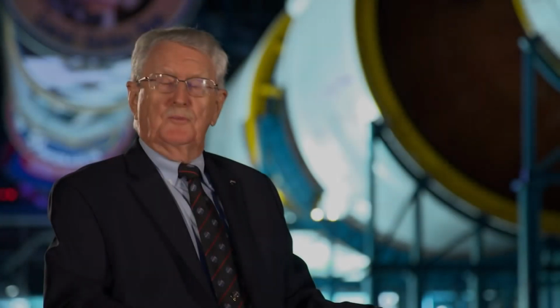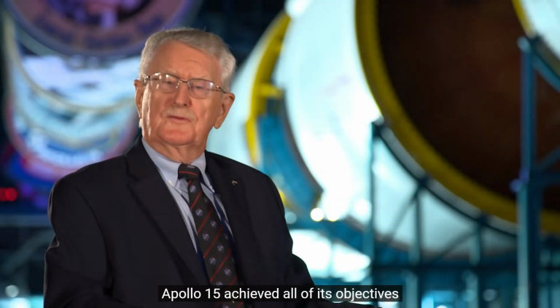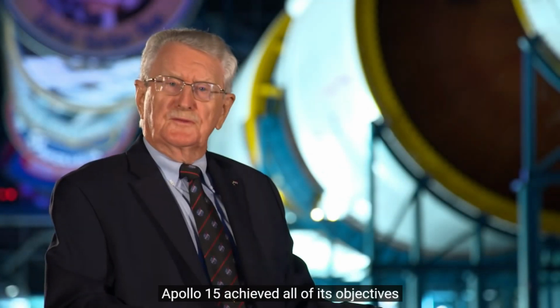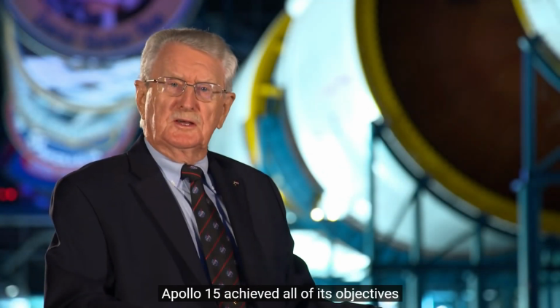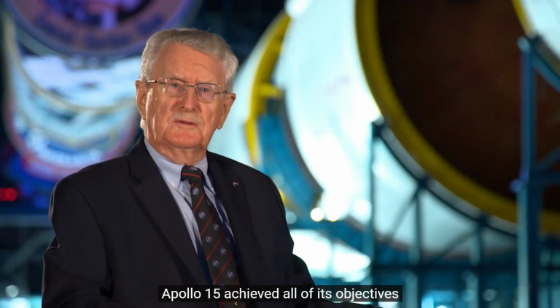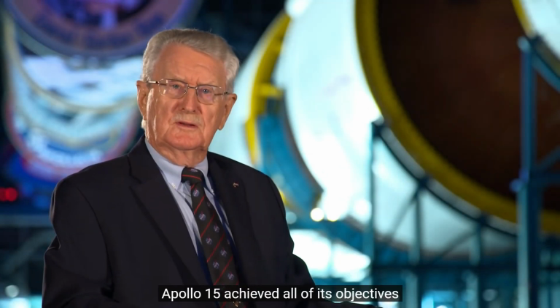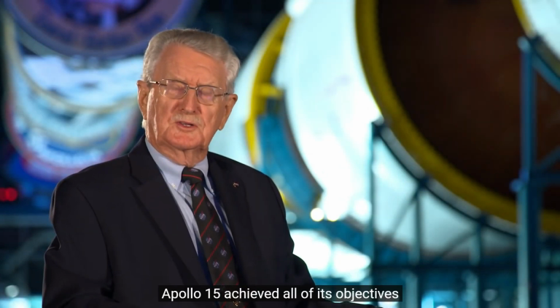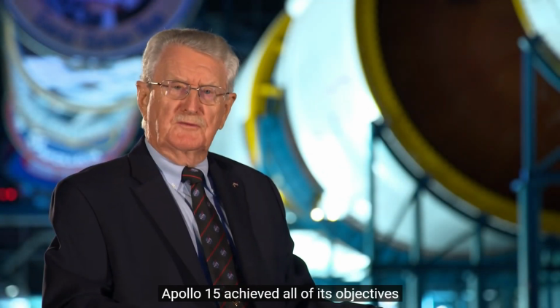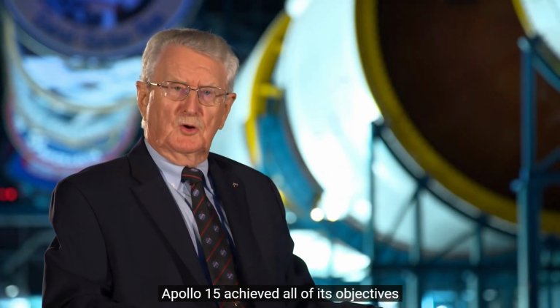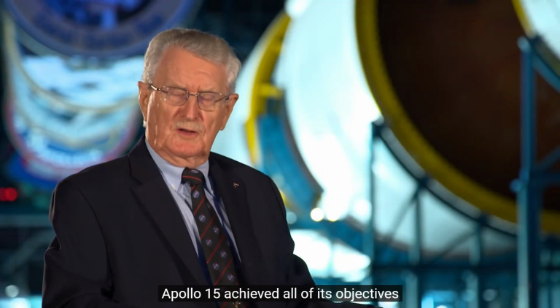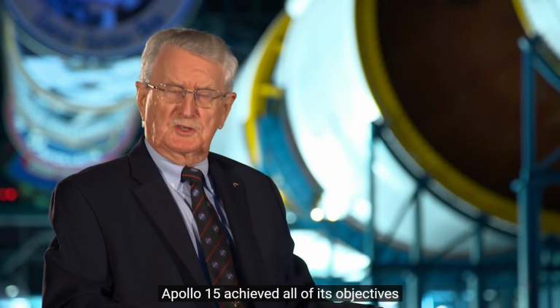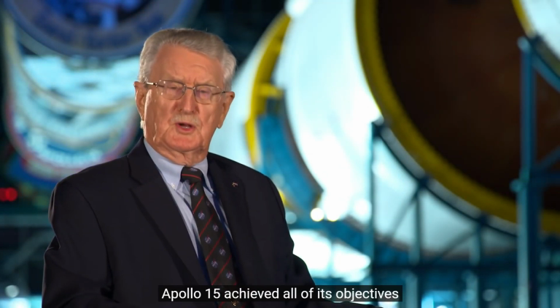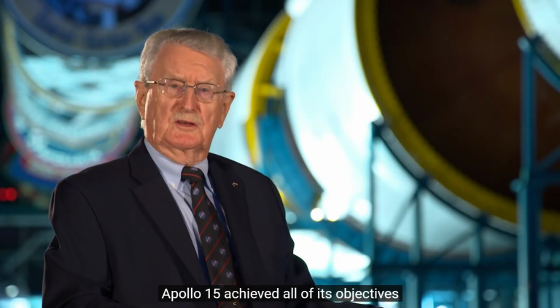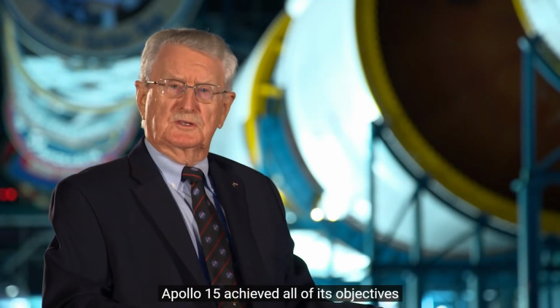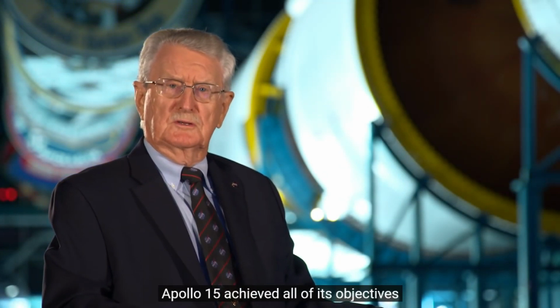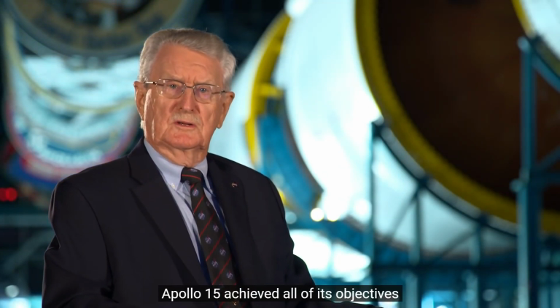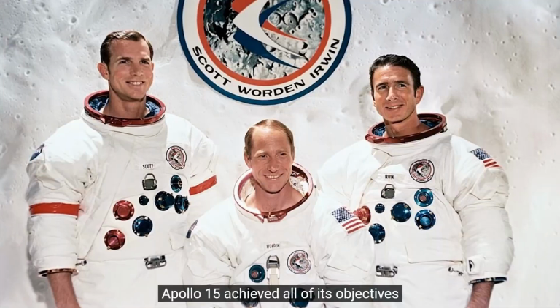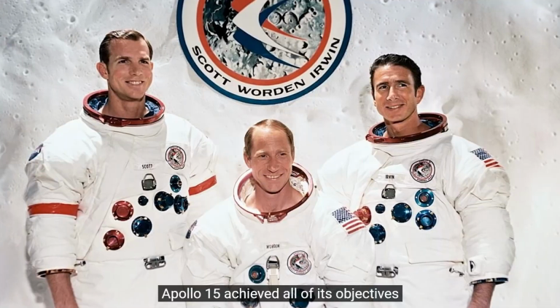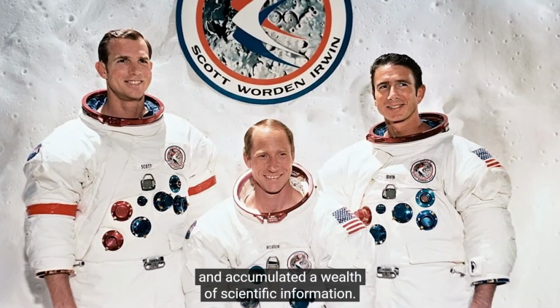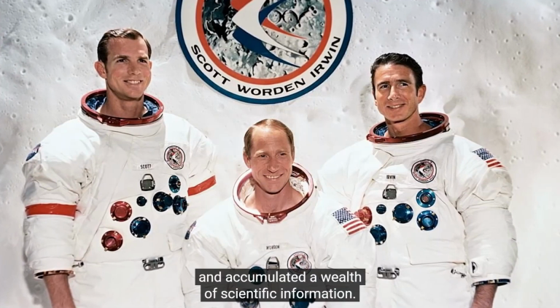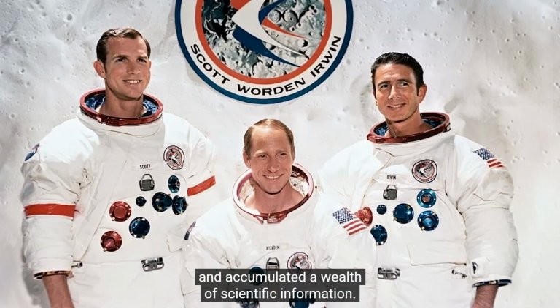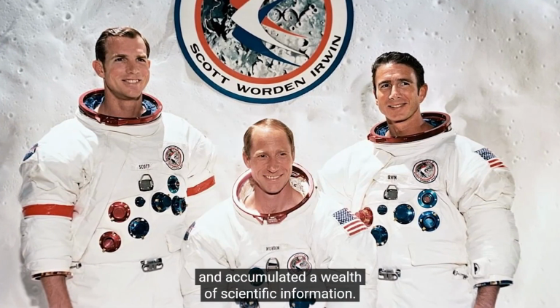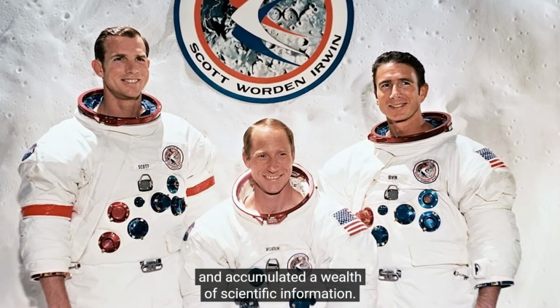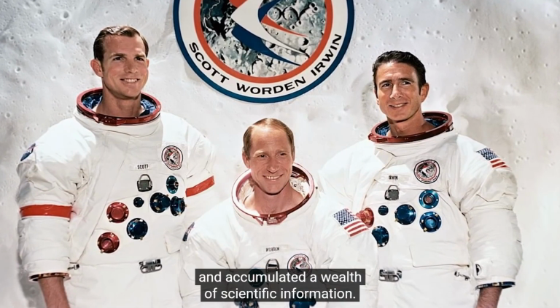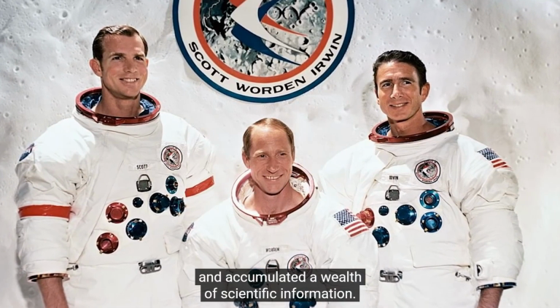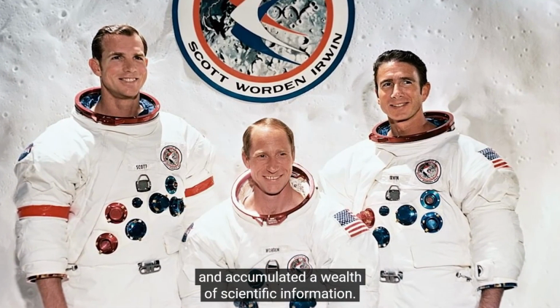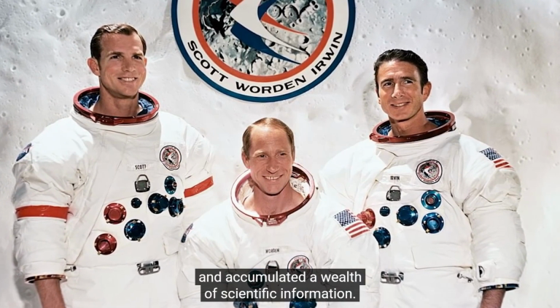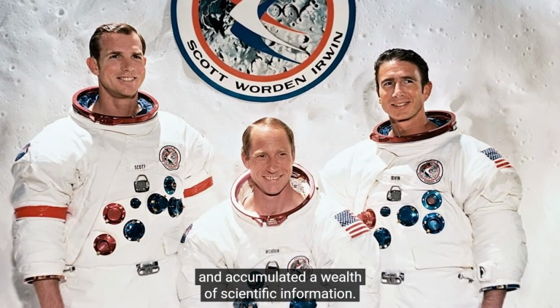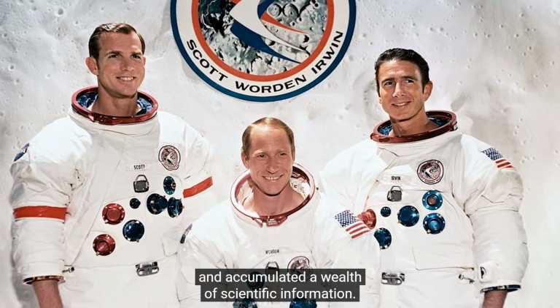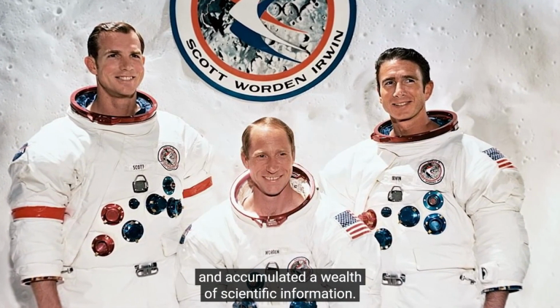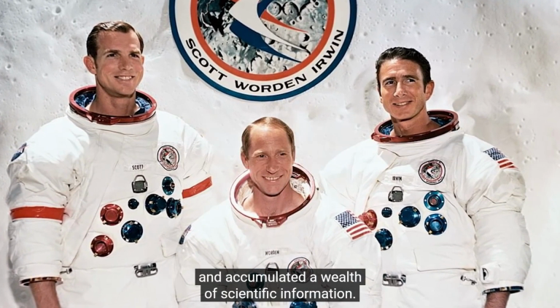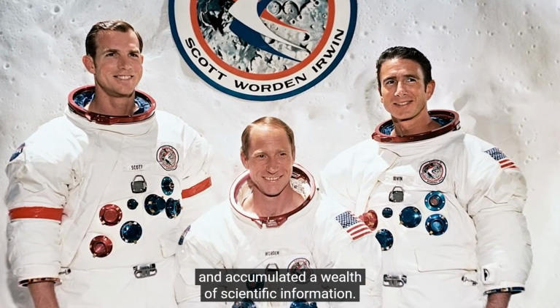Apollo 15 achieved all of its objectives and accumulated a wealth of scientific information.